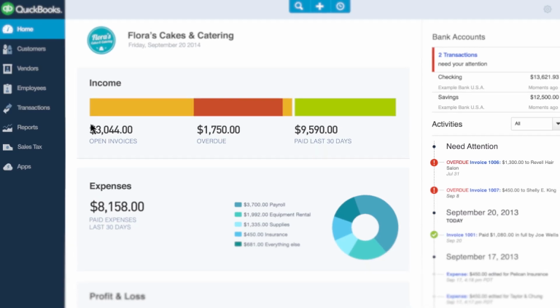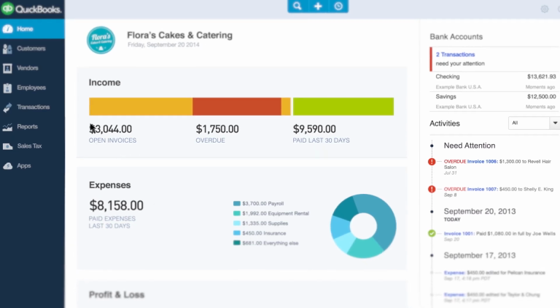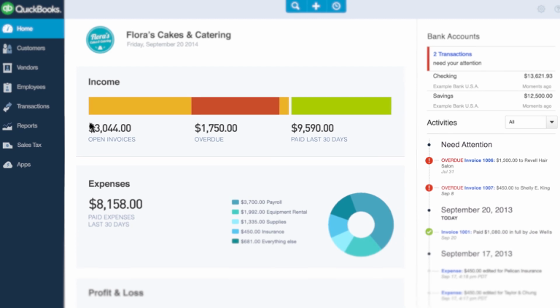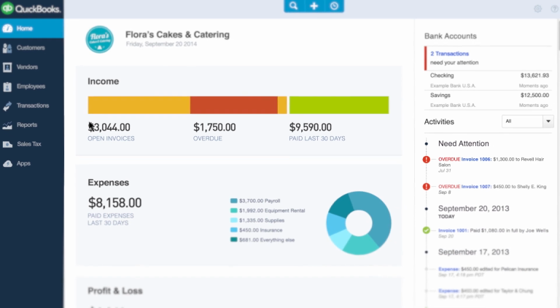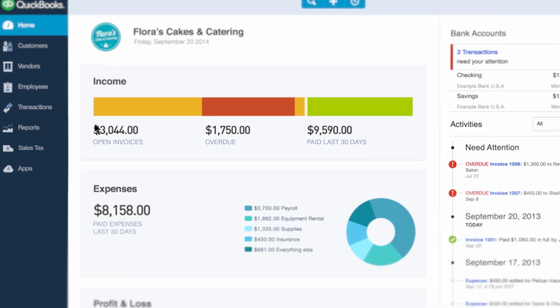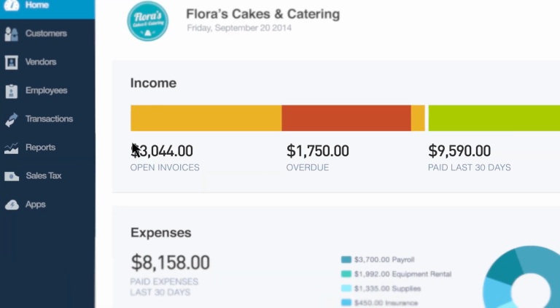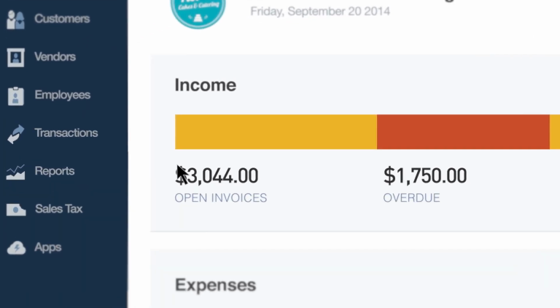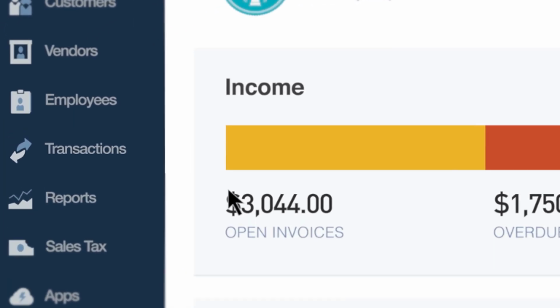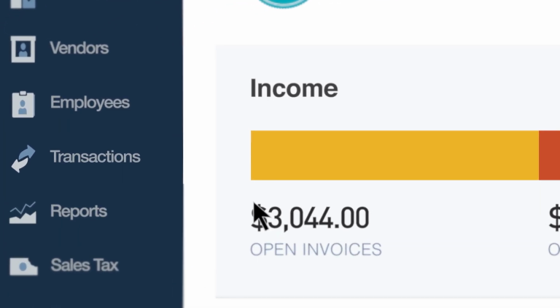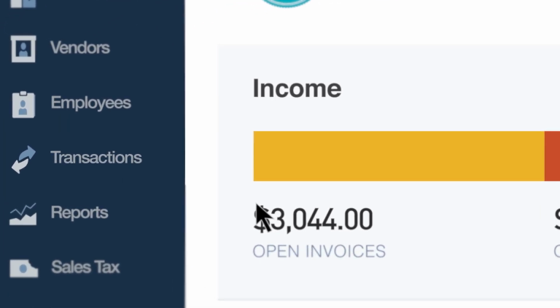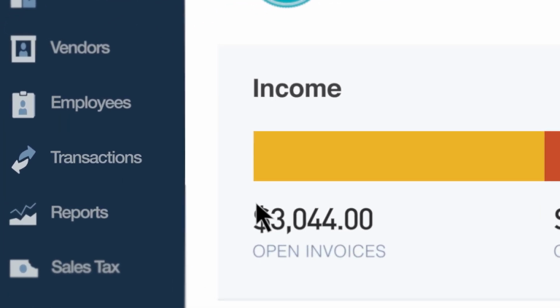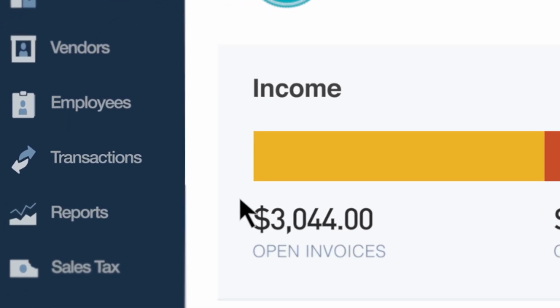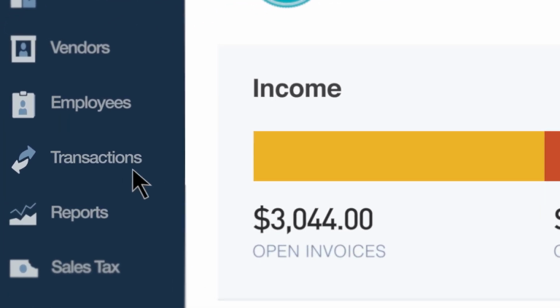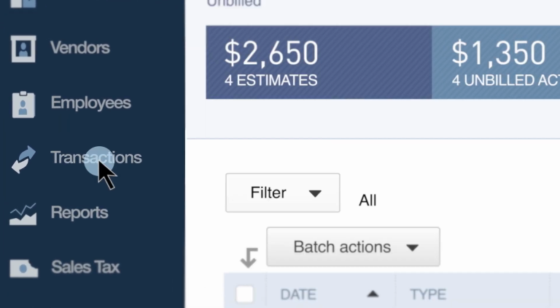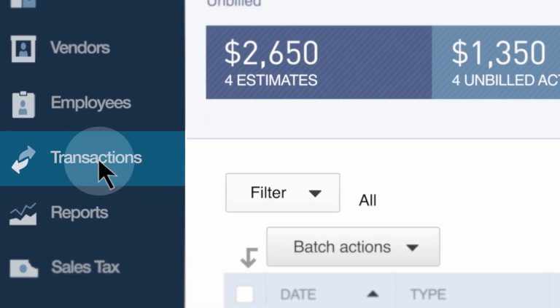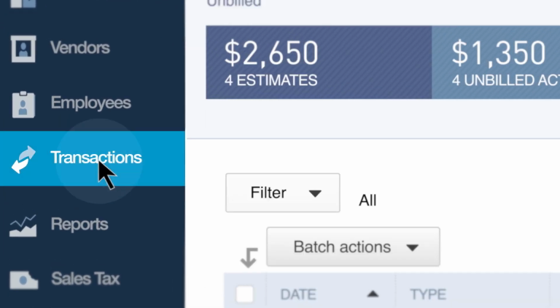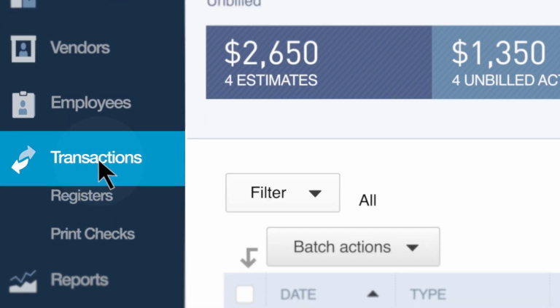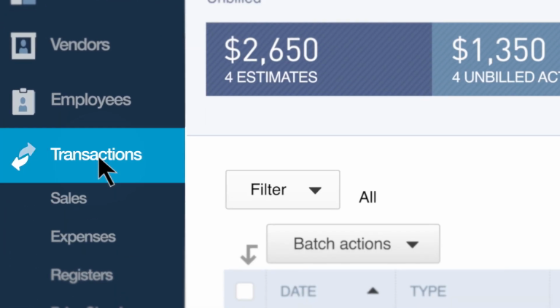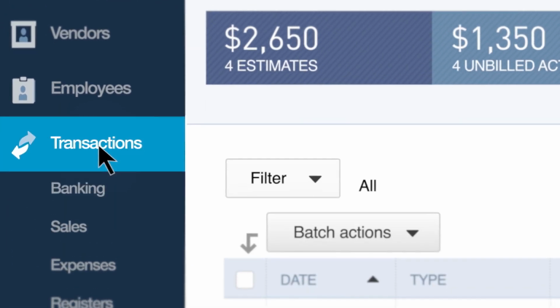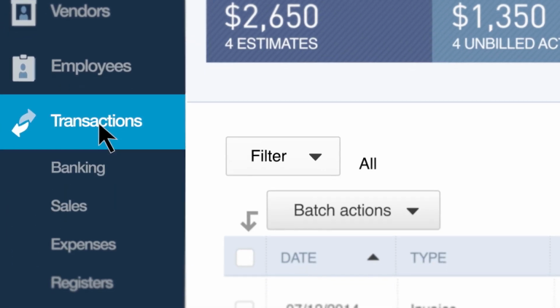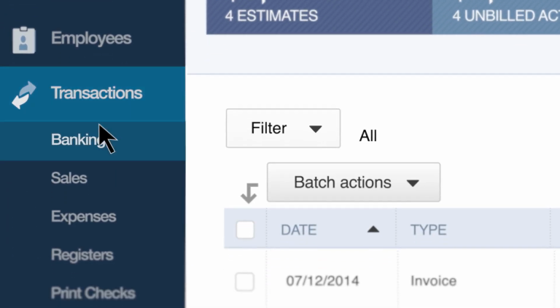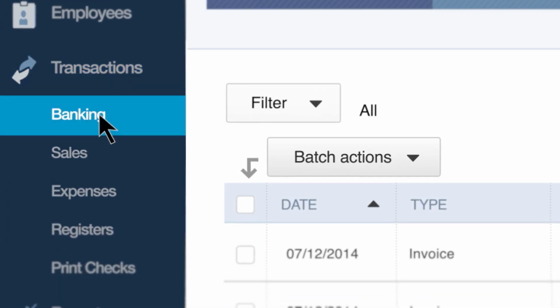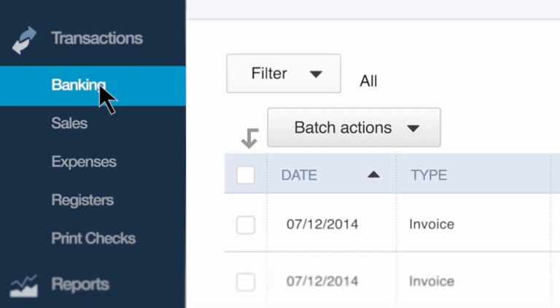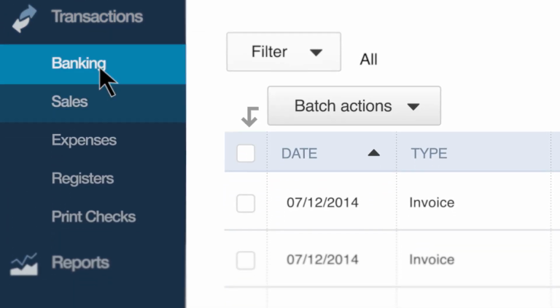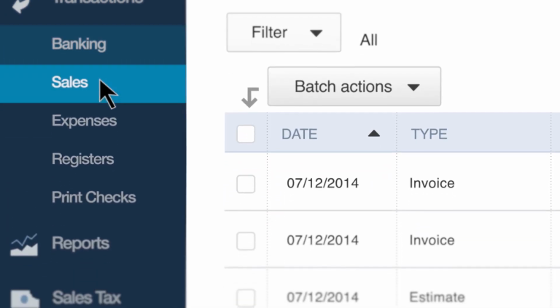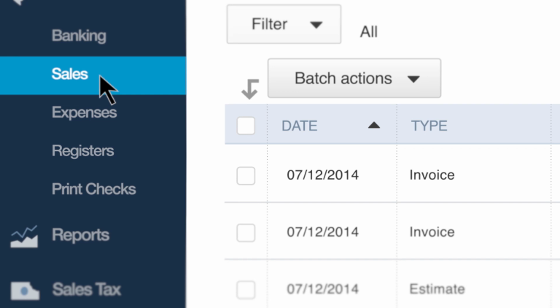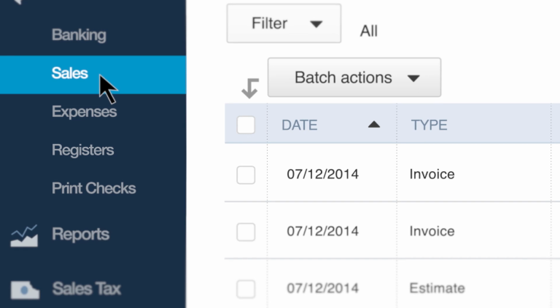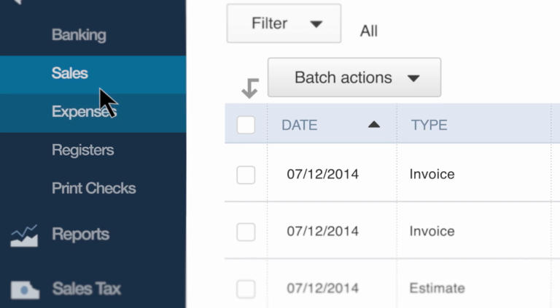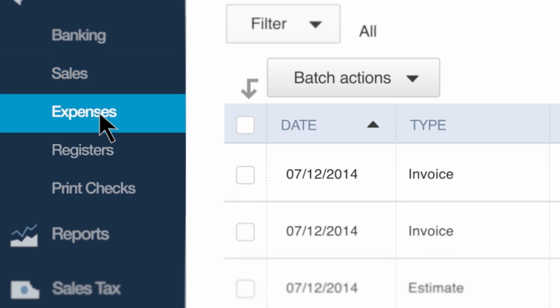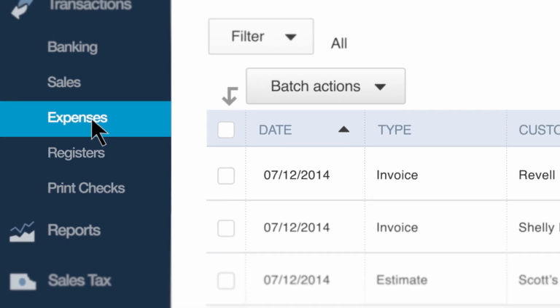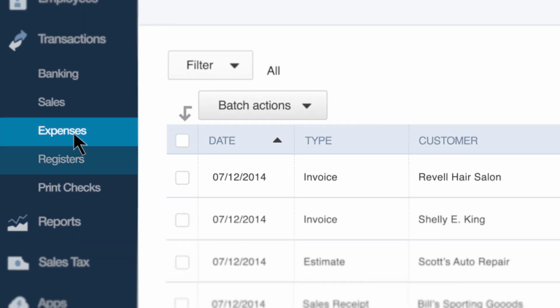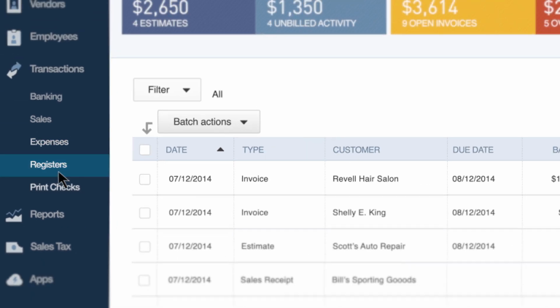Go to Transactions on the left to do your banking, see detailed sales and expenses, and print checks.